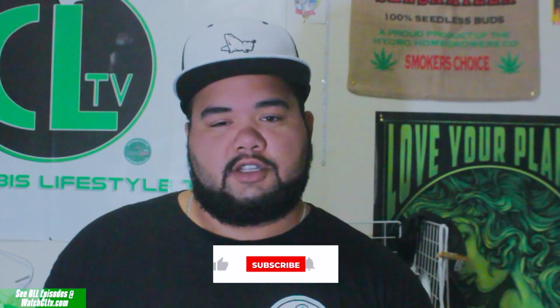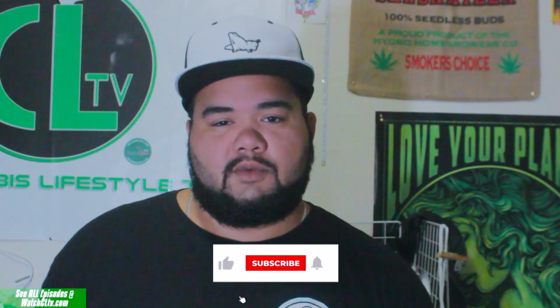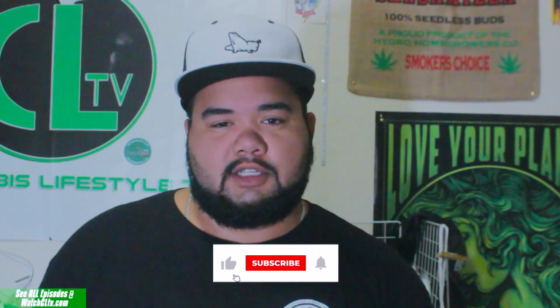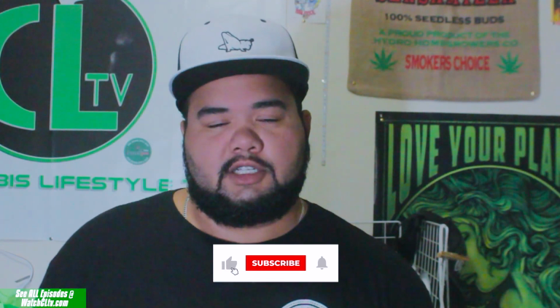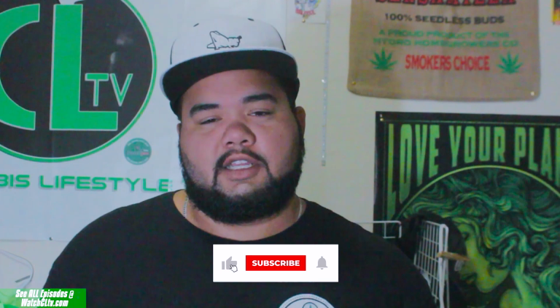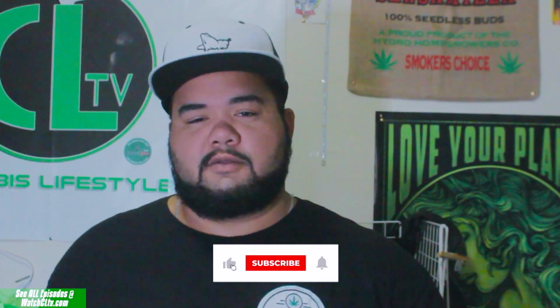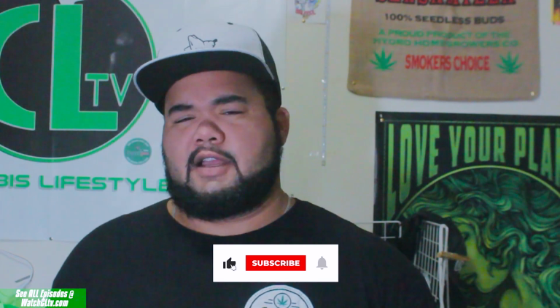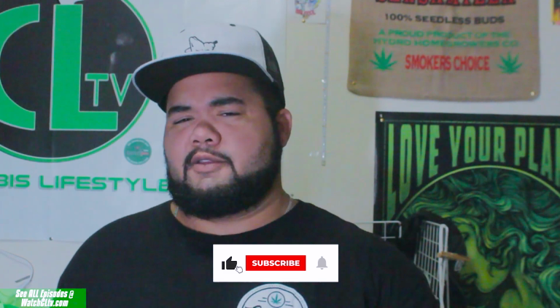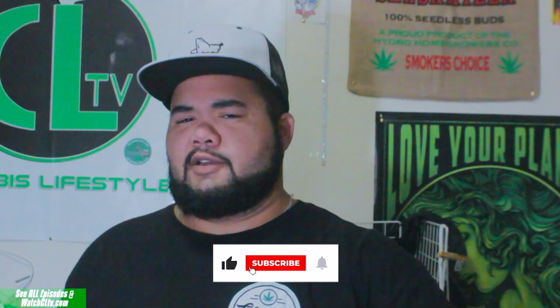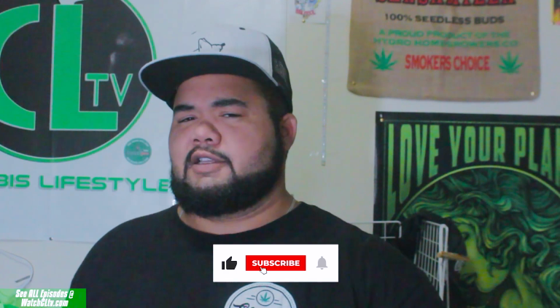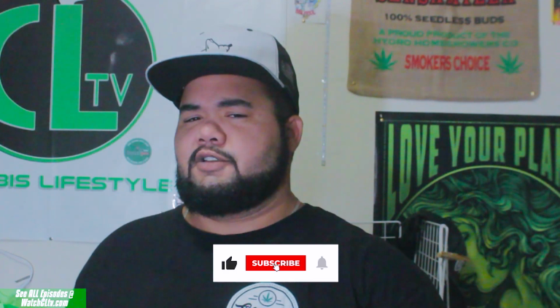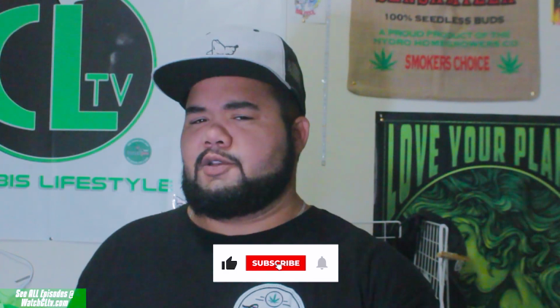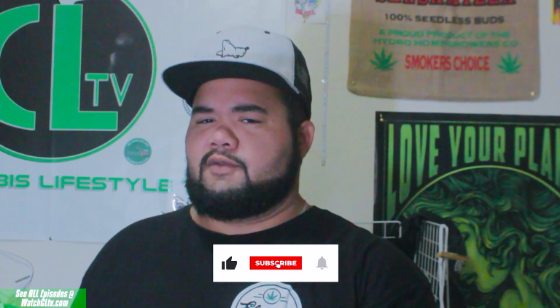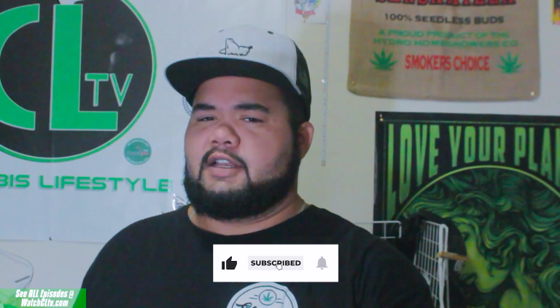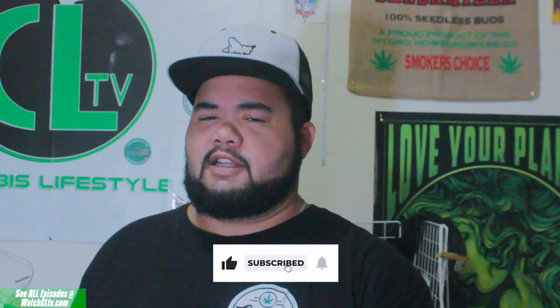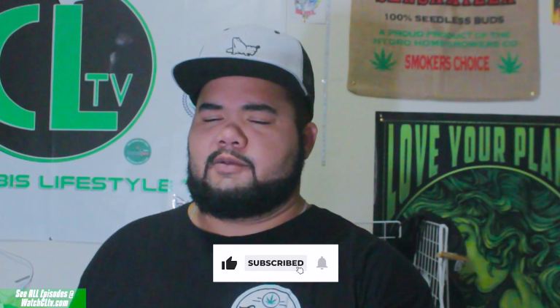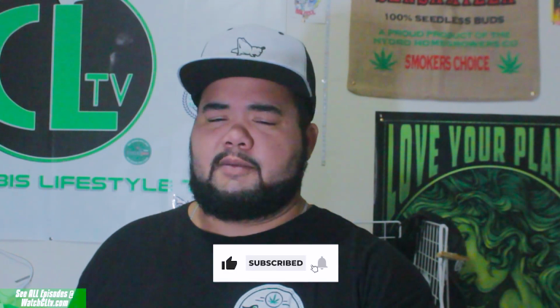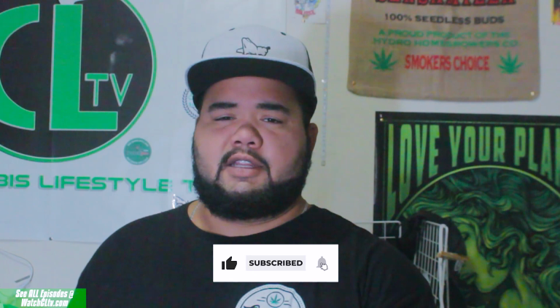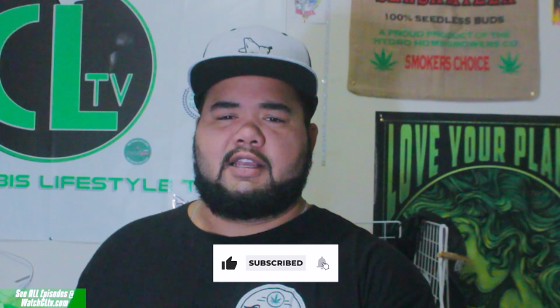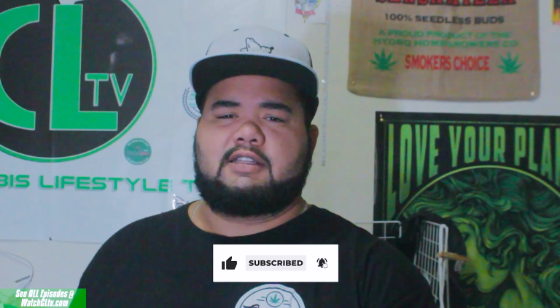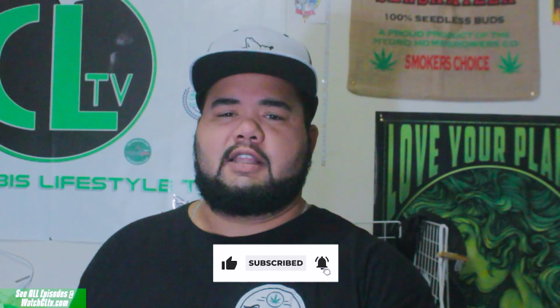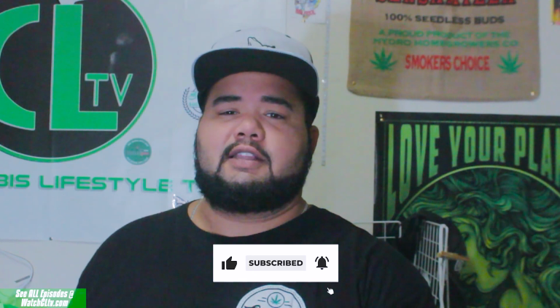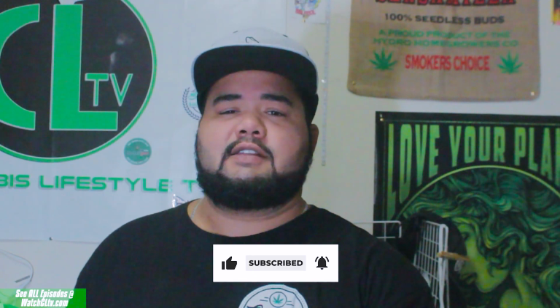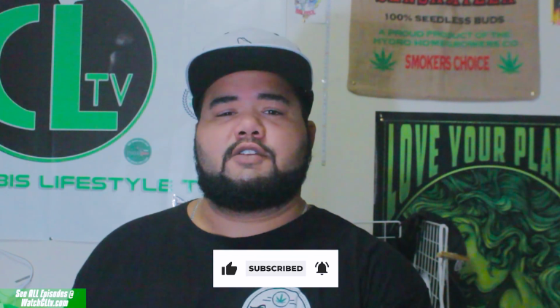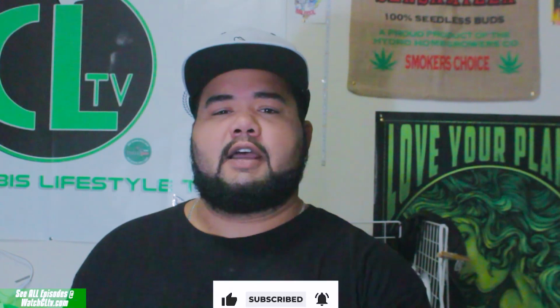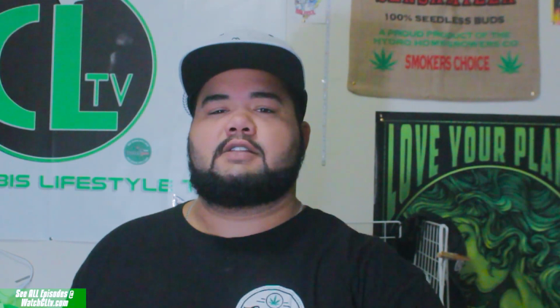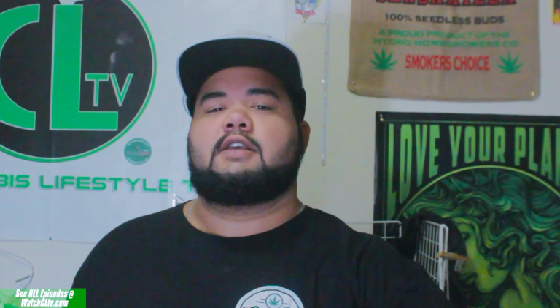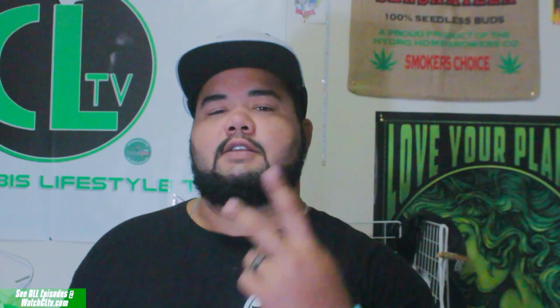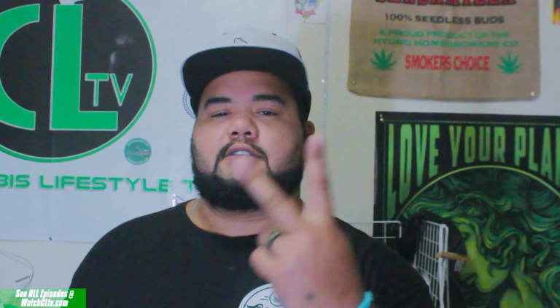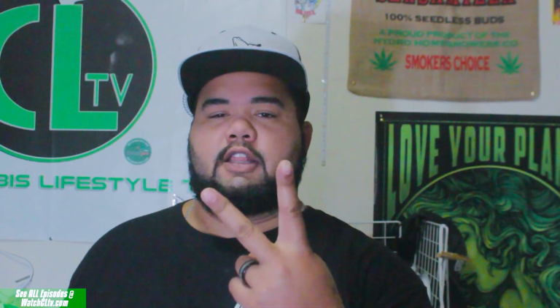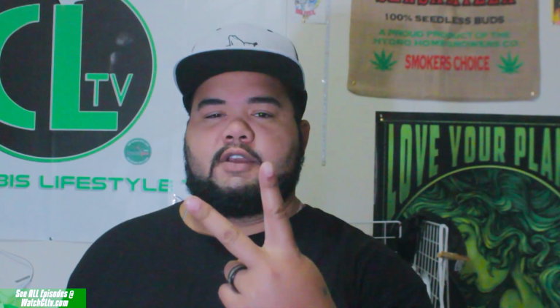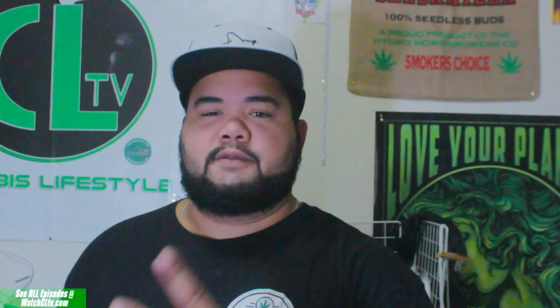Appreciate you watching. Hit subscribe with the bell next to it to be notified every time I'm dropping content like this on you guys. Stay elevated. Stay updated.